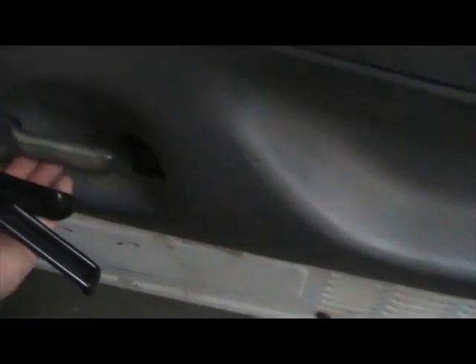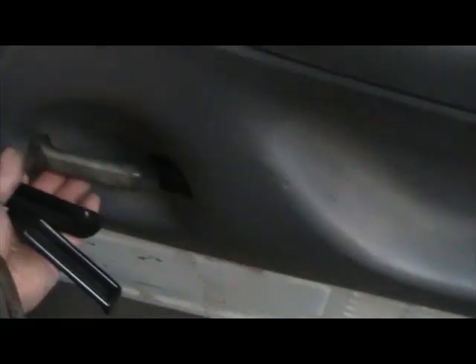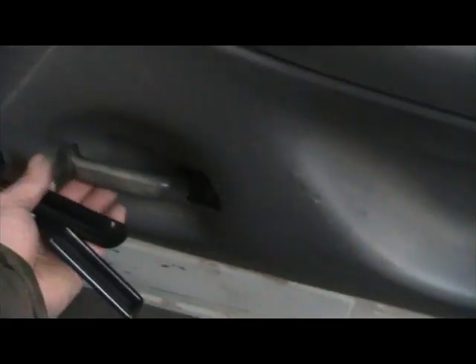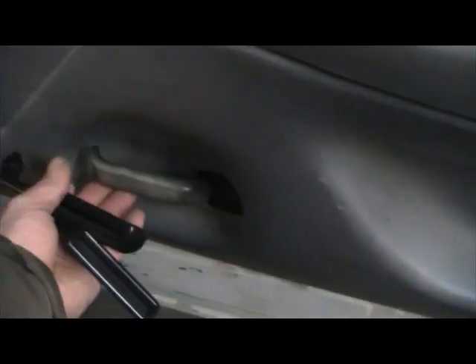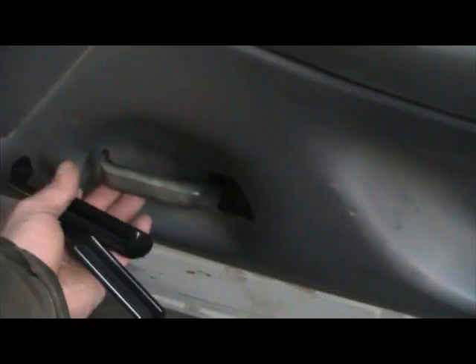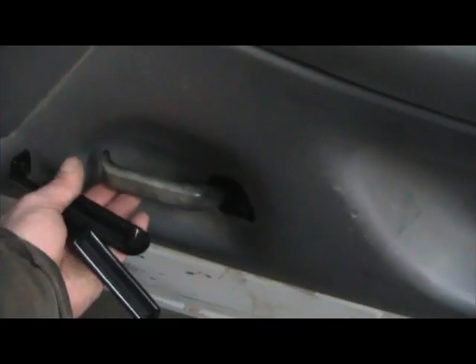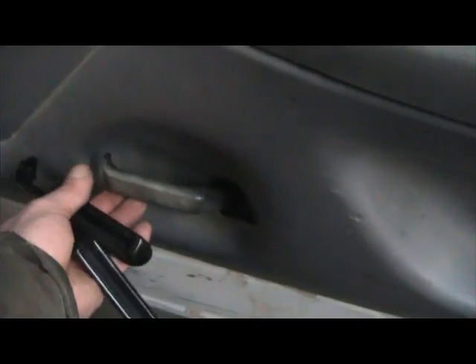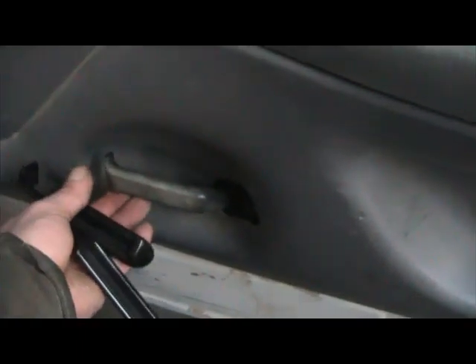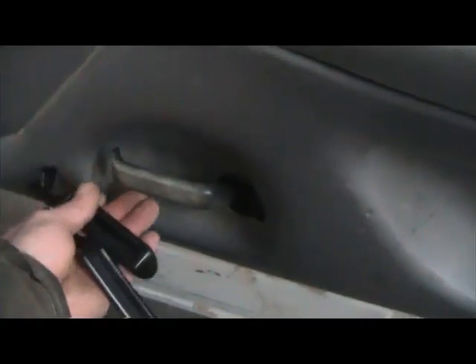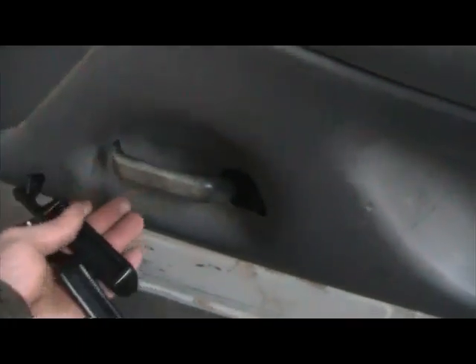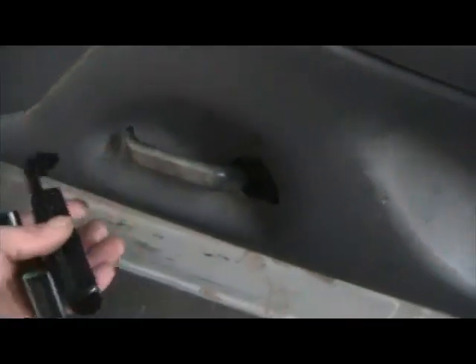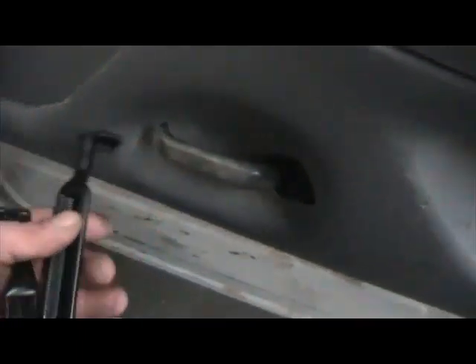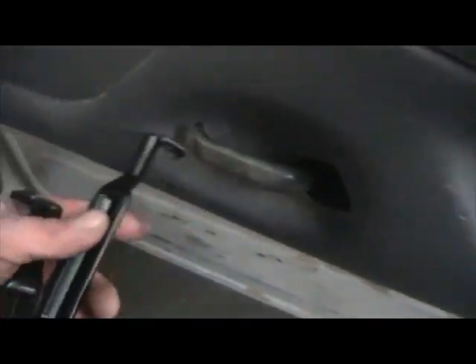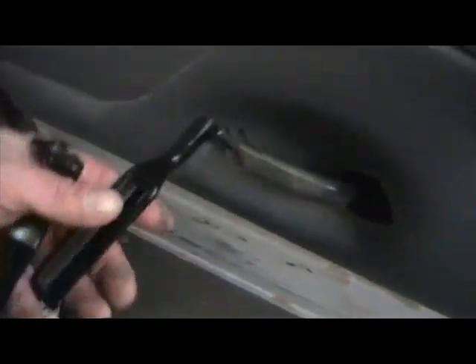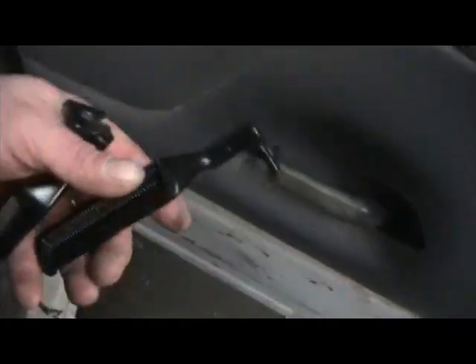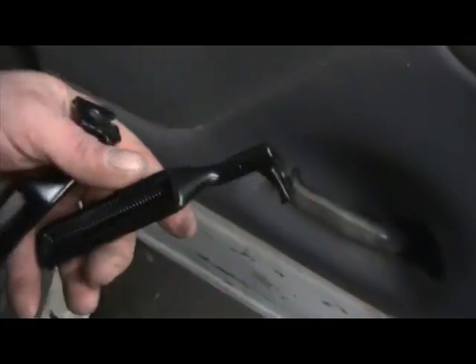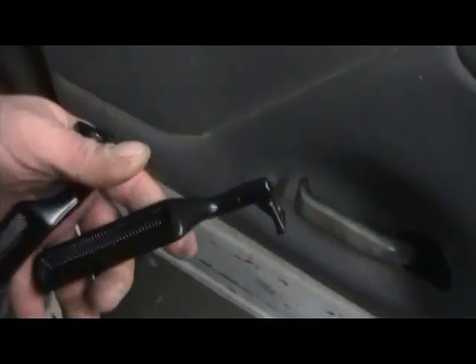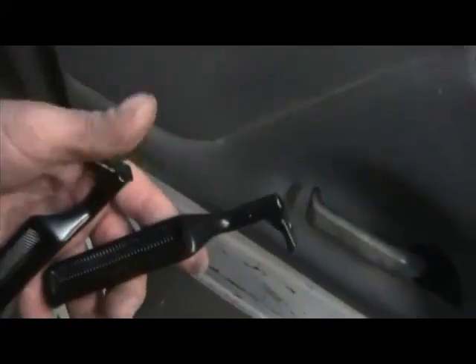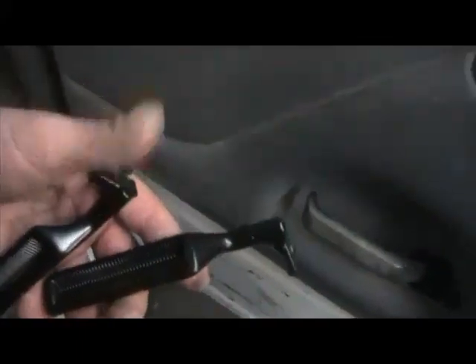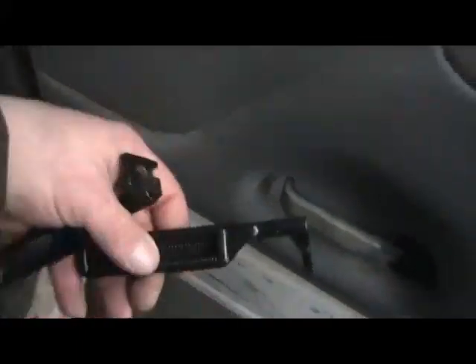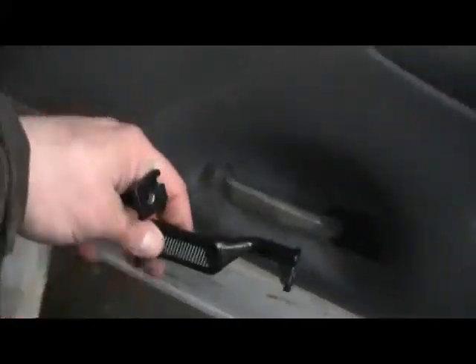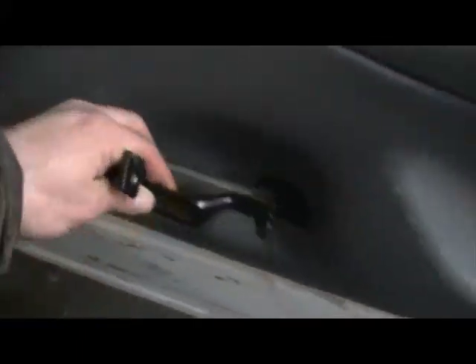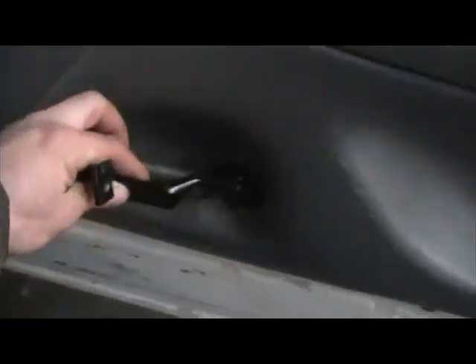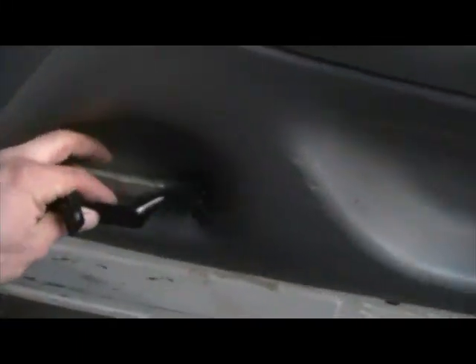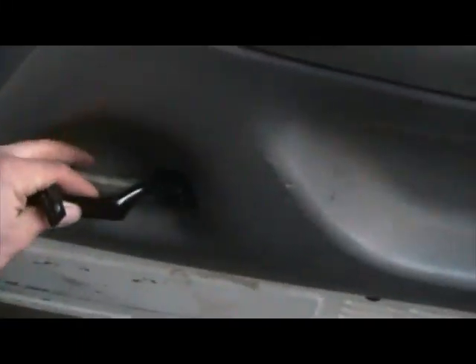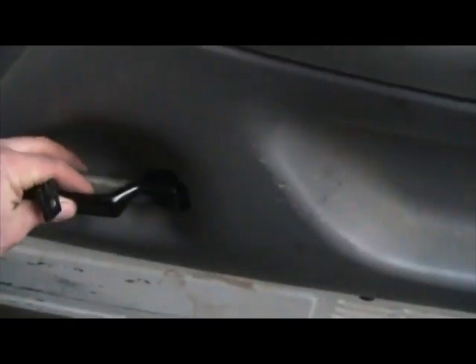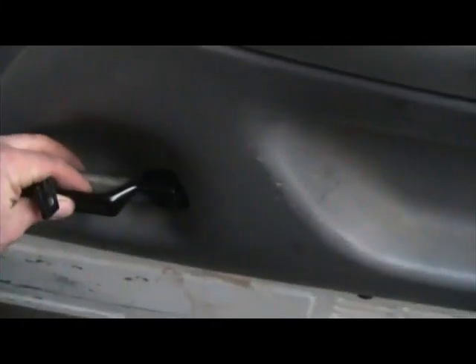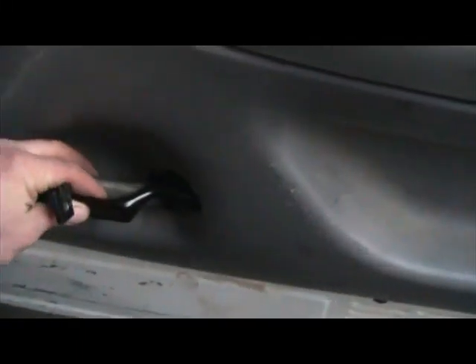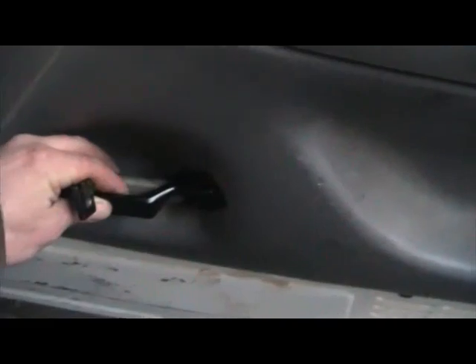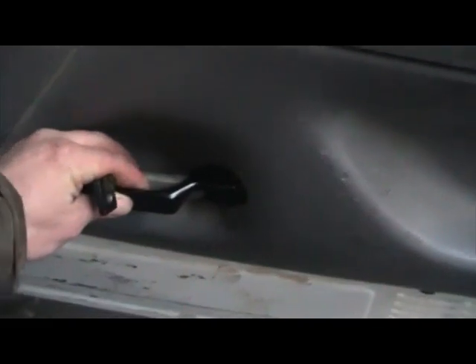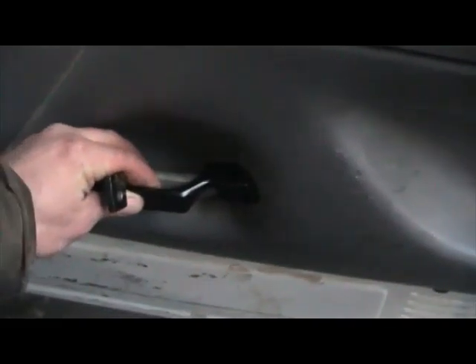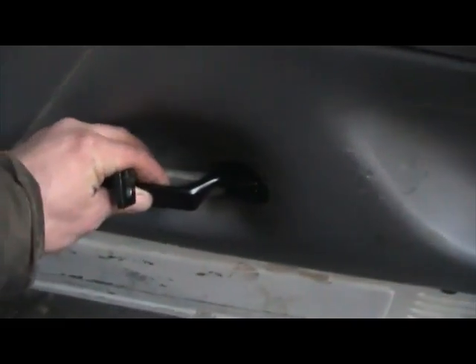Usually you can get the chrome ones, but this is the first time I've seen them in black, and I think they'll actually look pretty good in here.